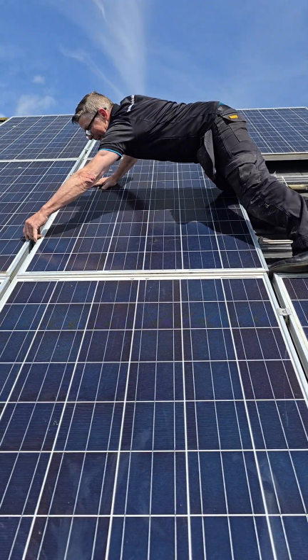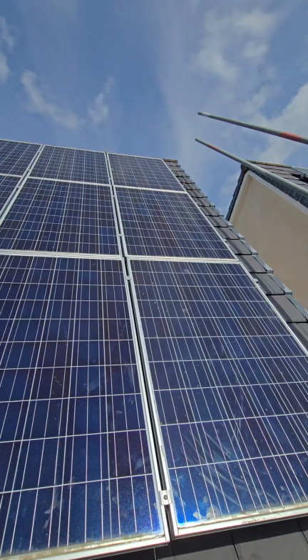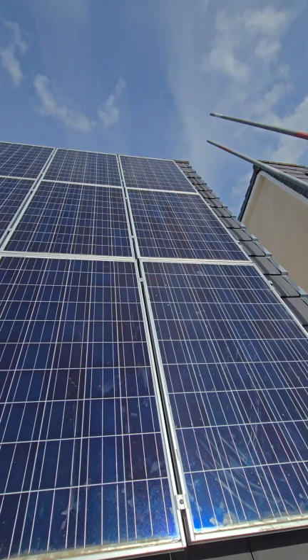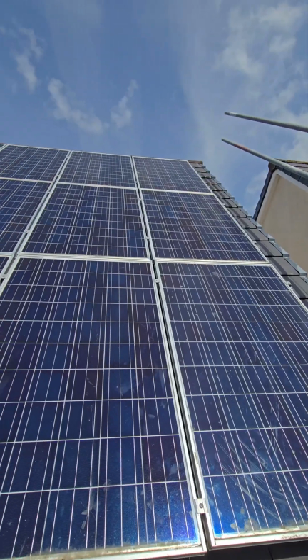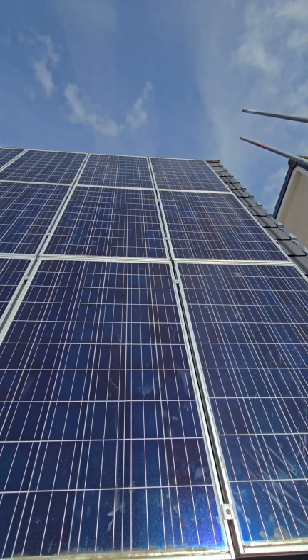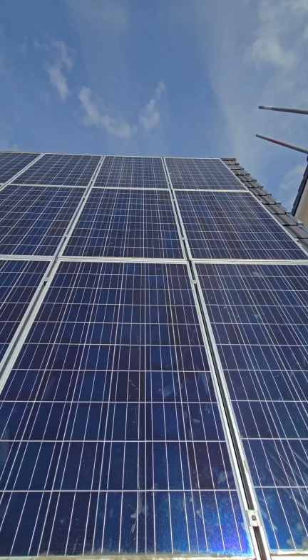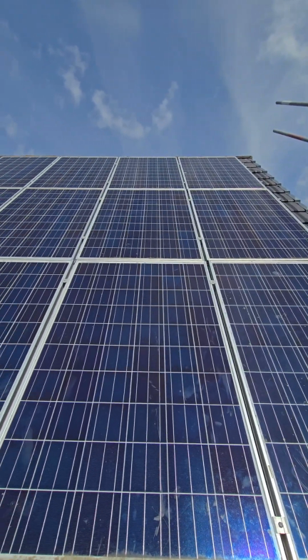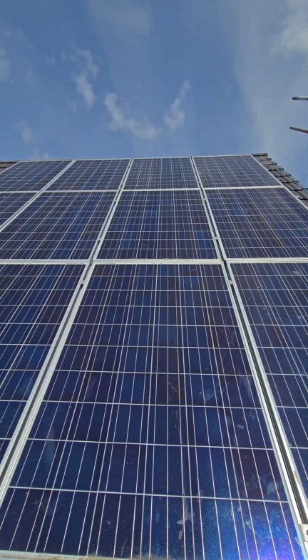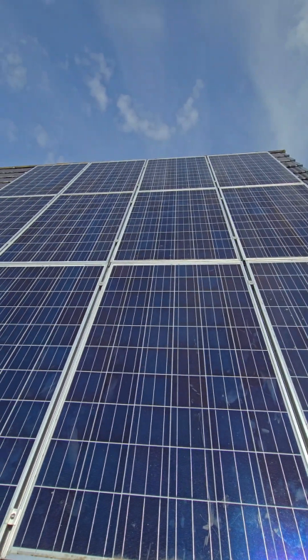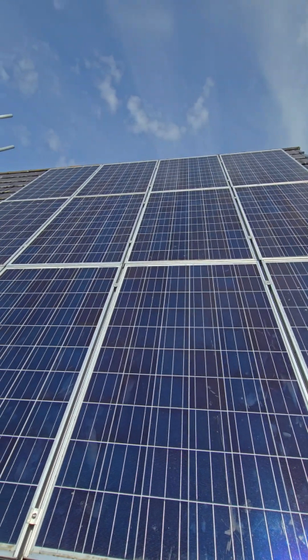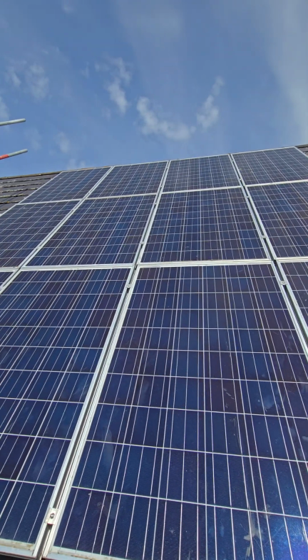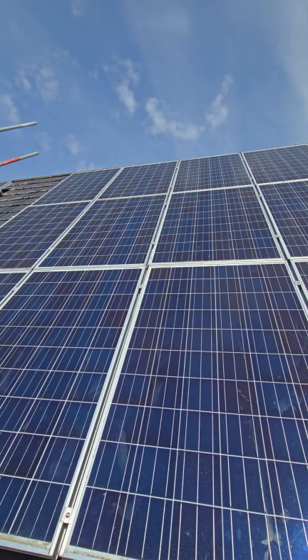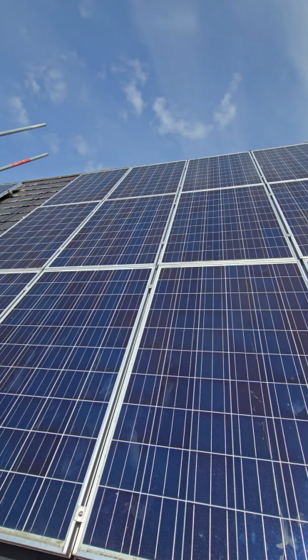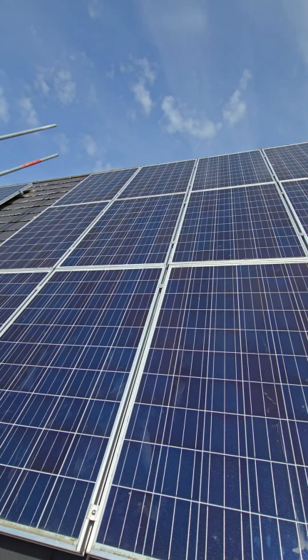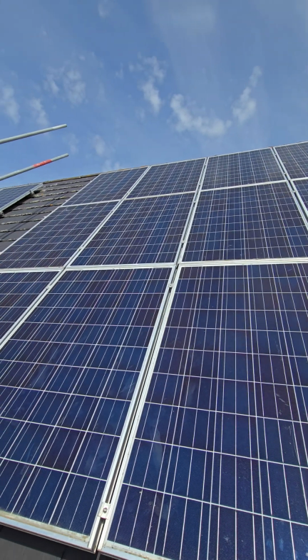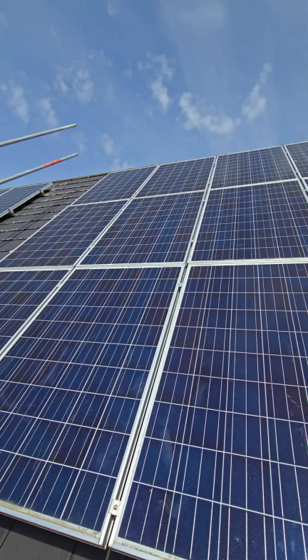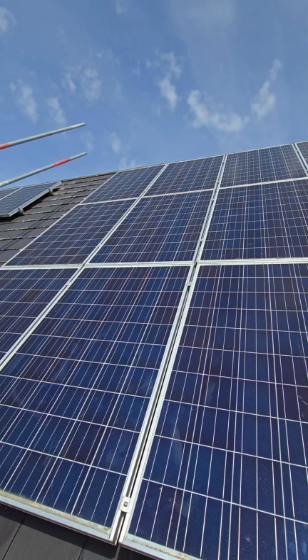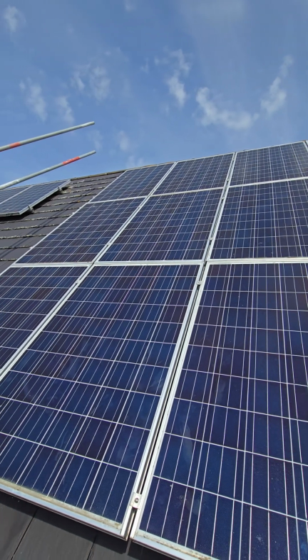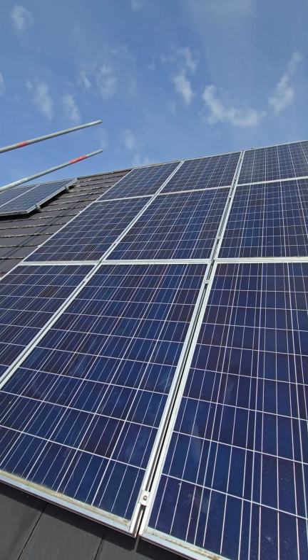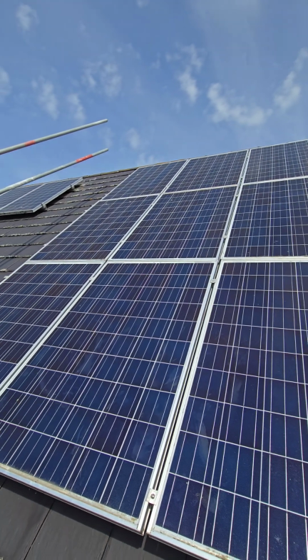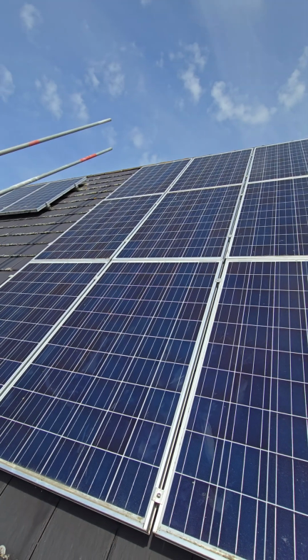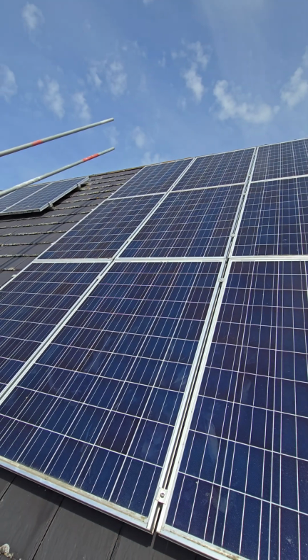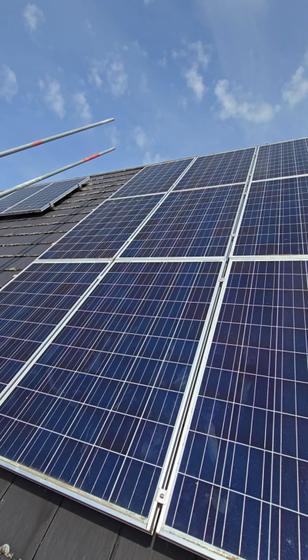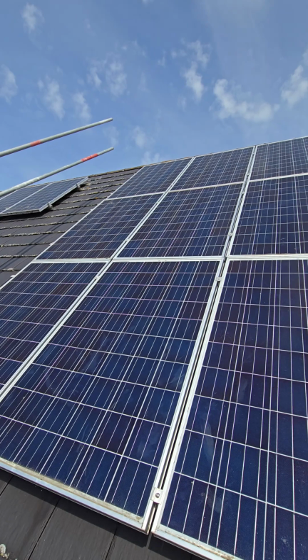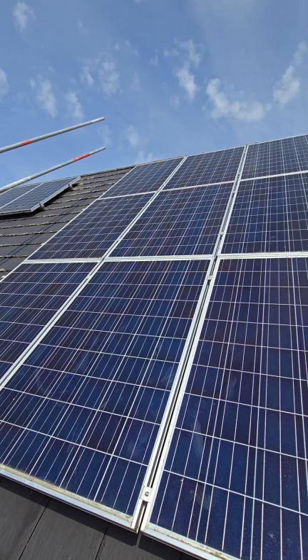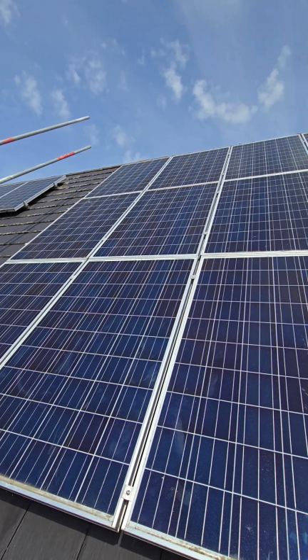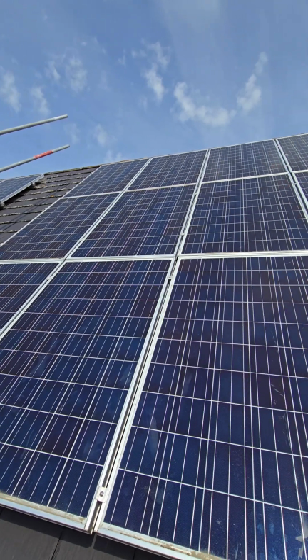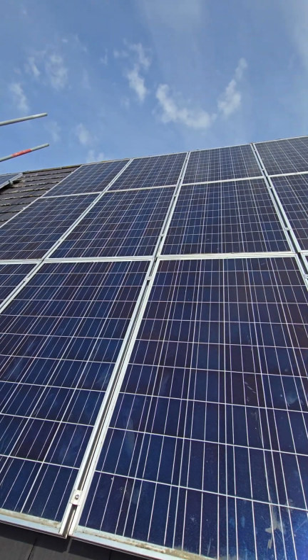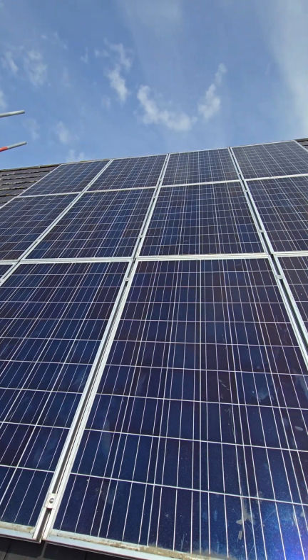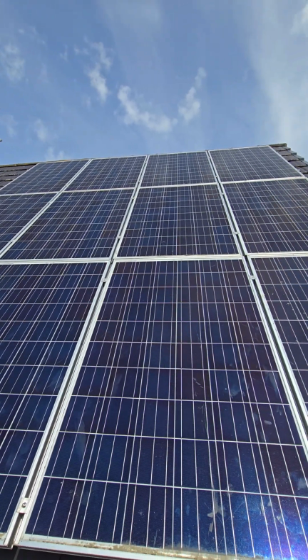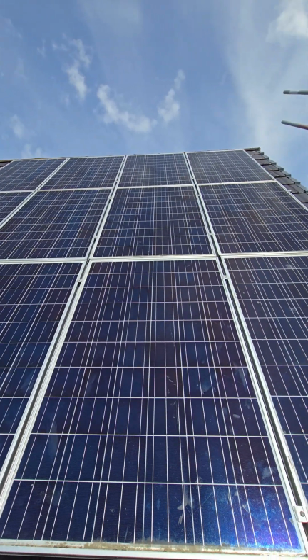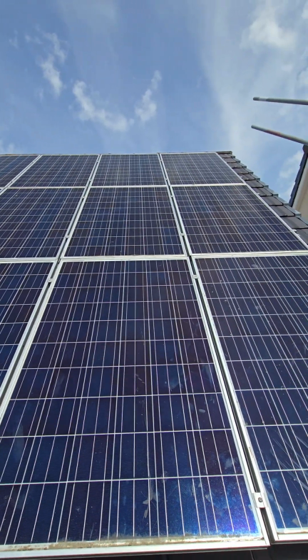And there you have it, we have all the panels reinstated. So let's go and find out what we got in the loft.